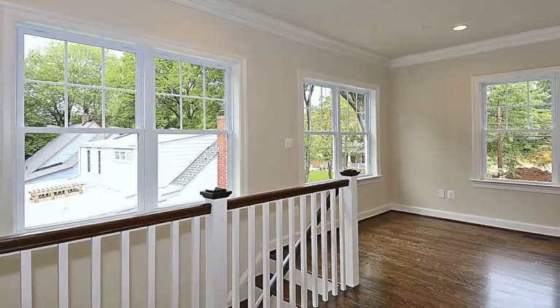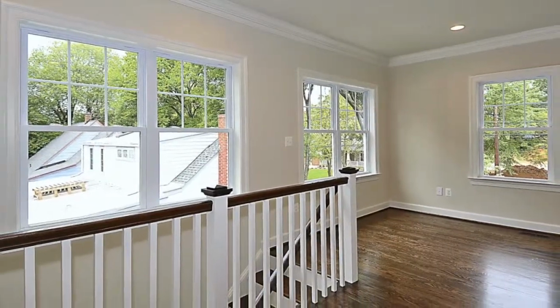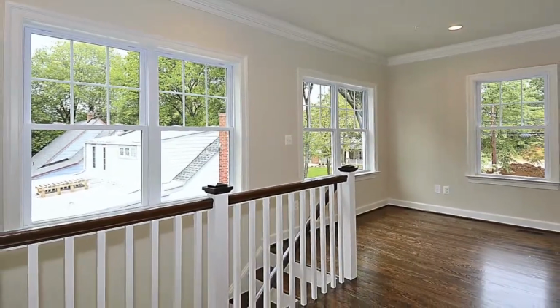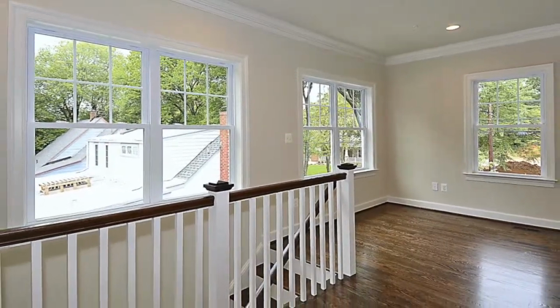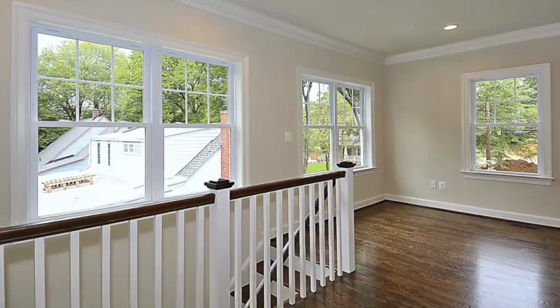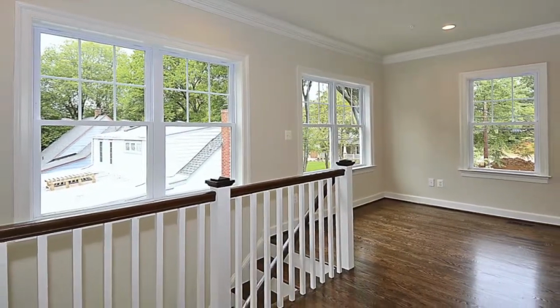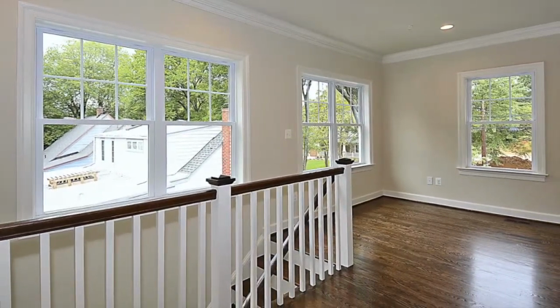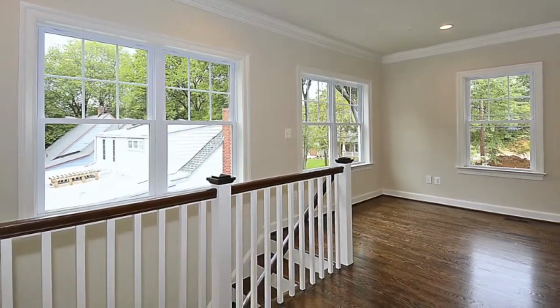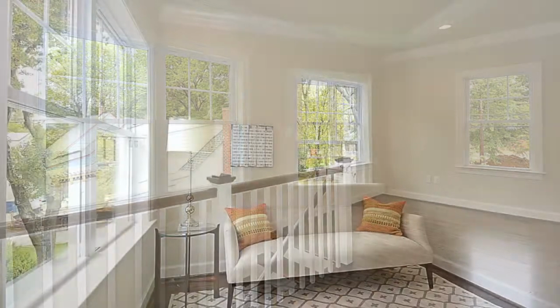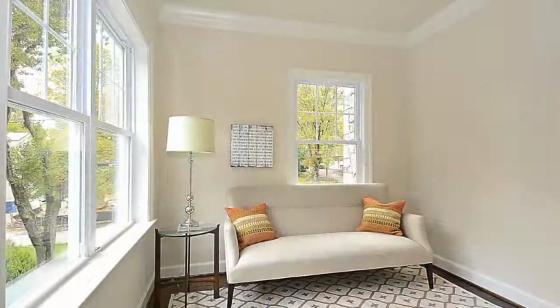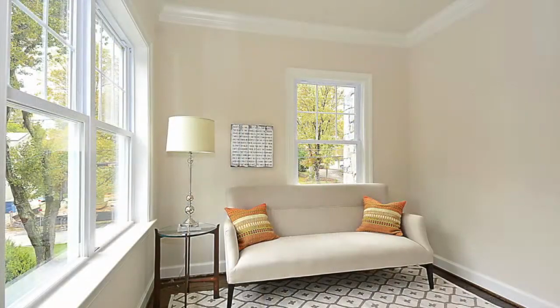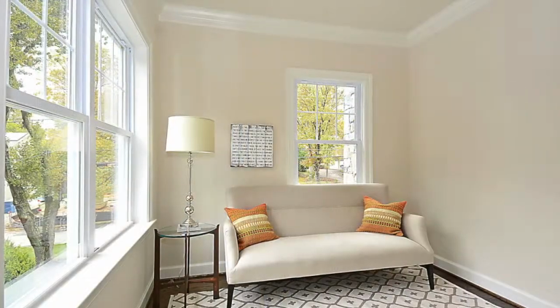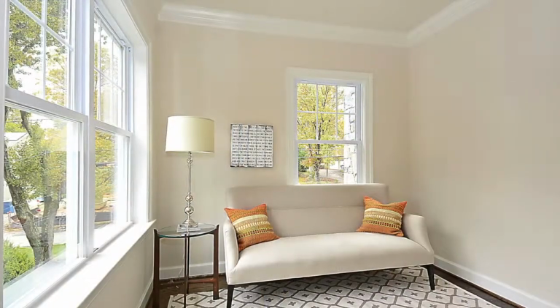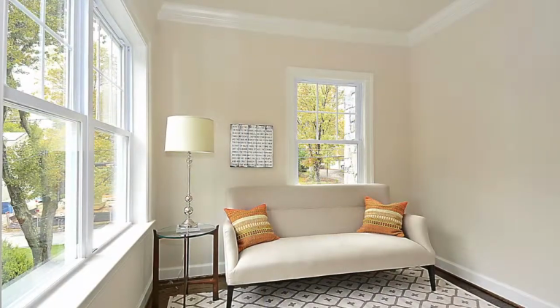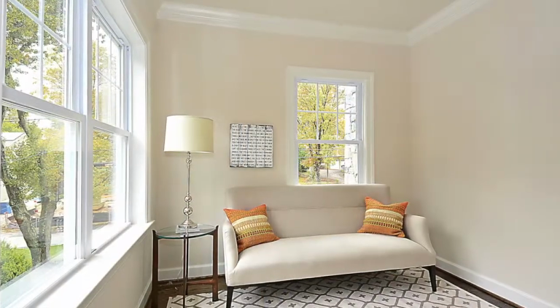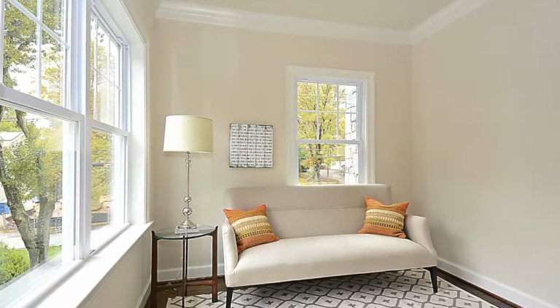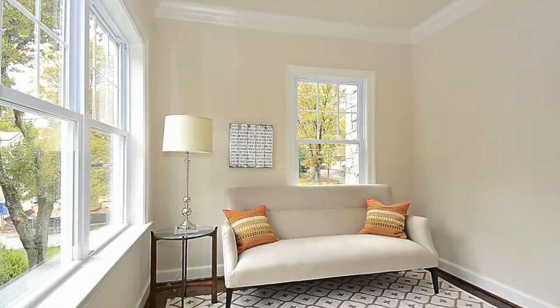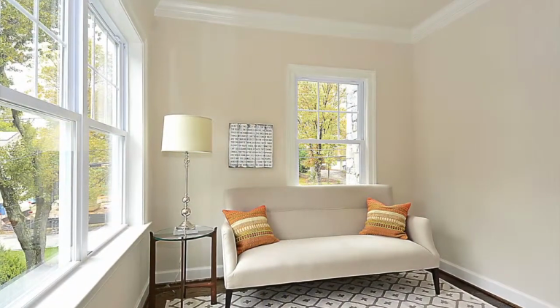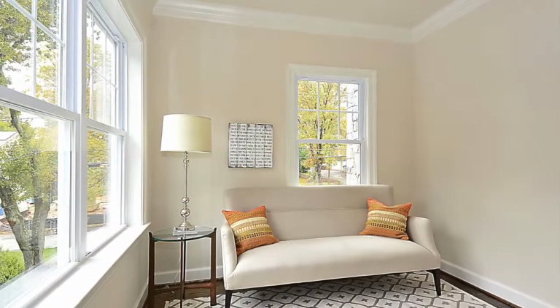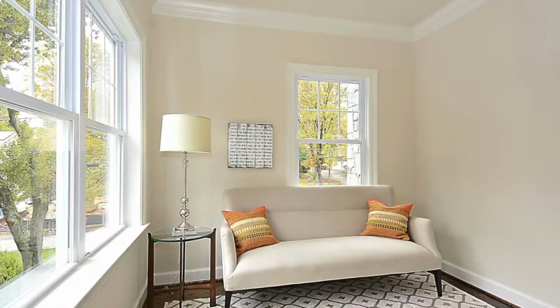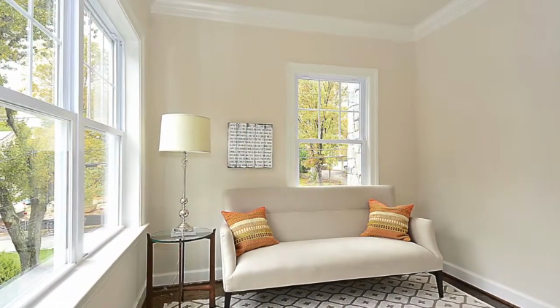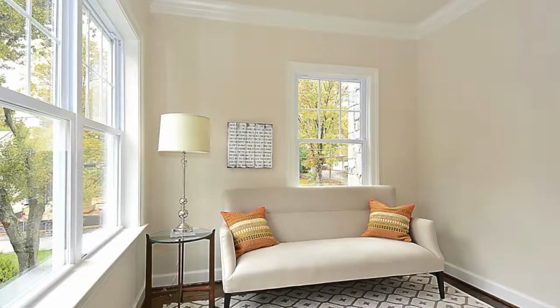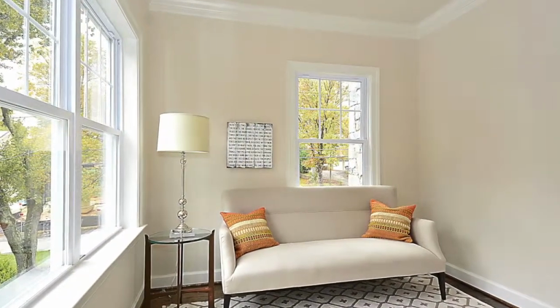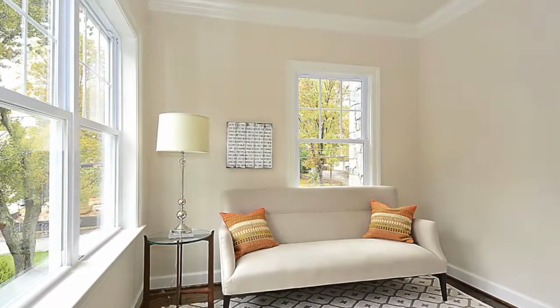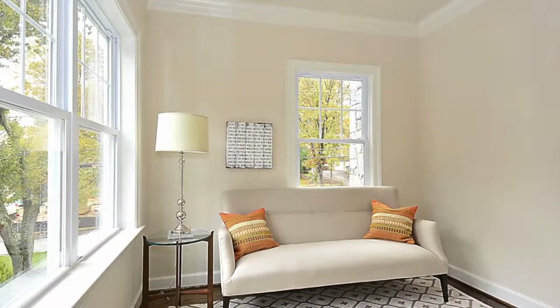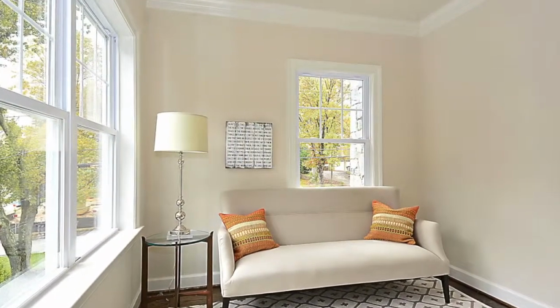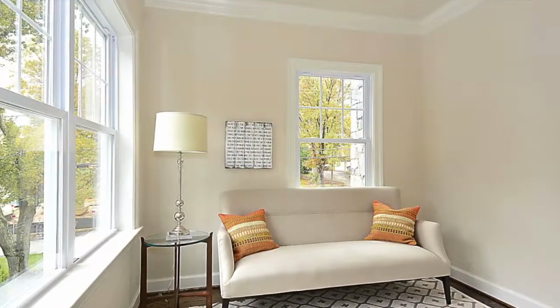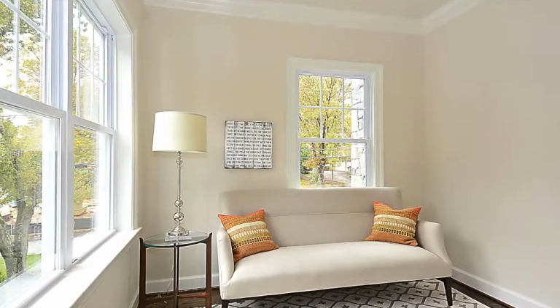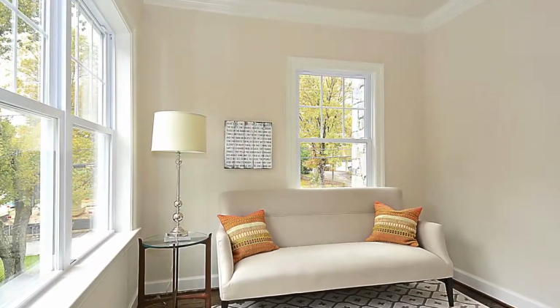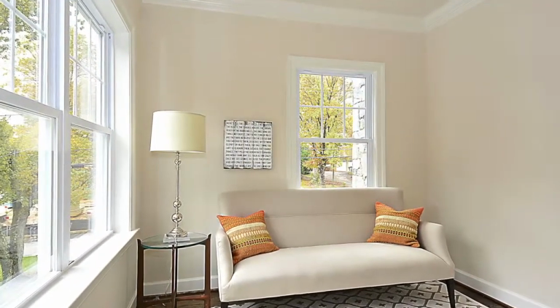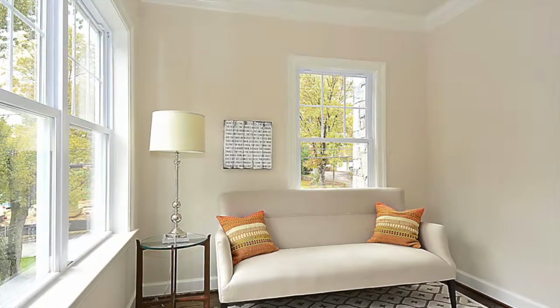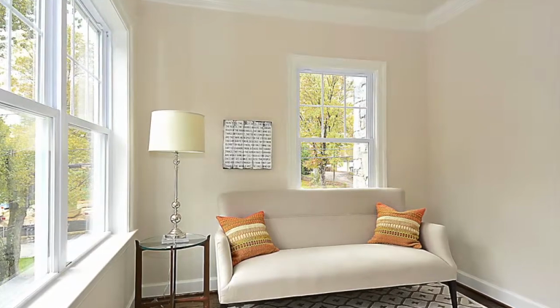Moving to the upper level of the home, you see a spacious homework area, complete with windows that give ample lighting and view for reading and writing.